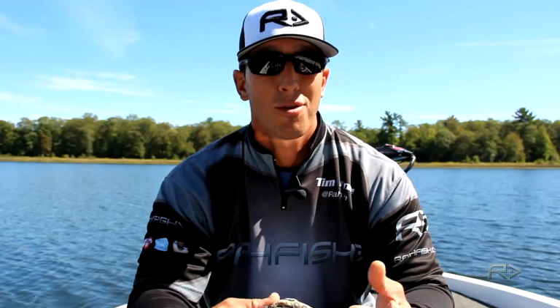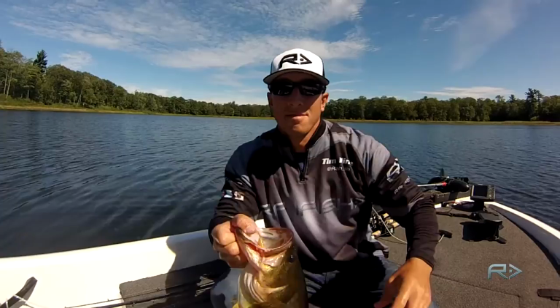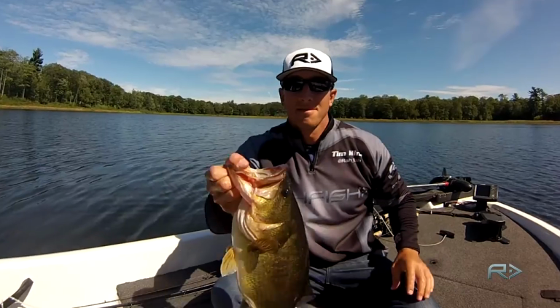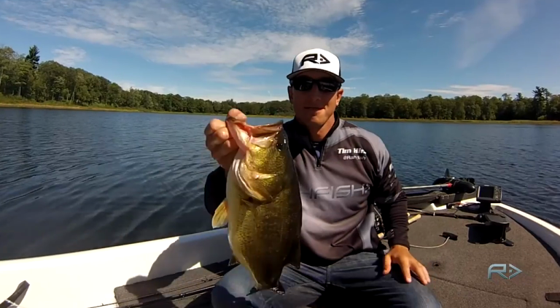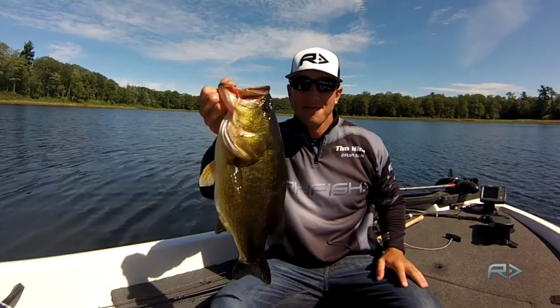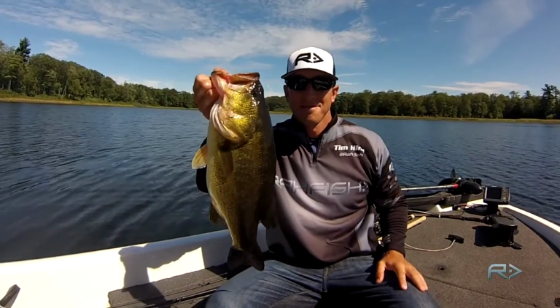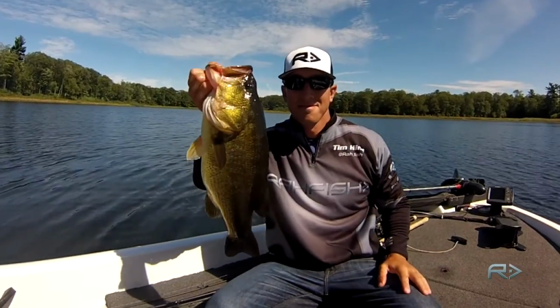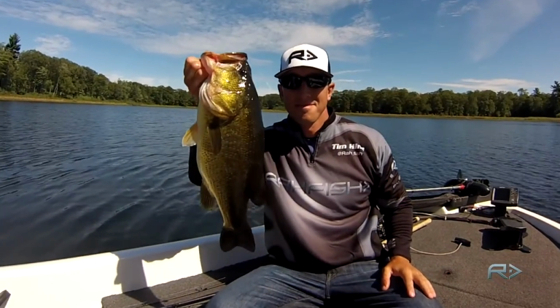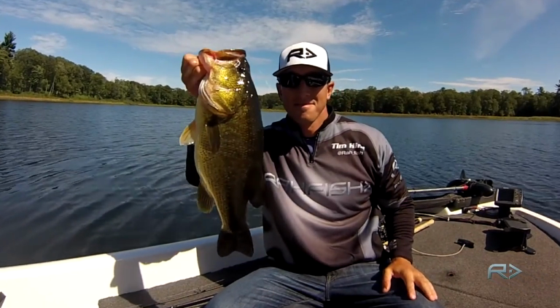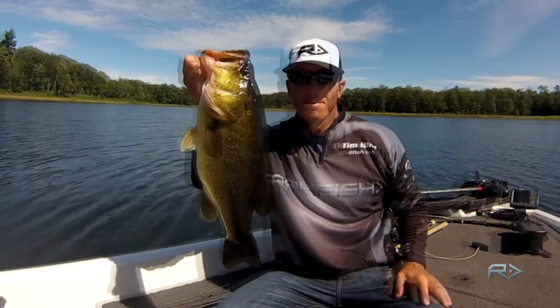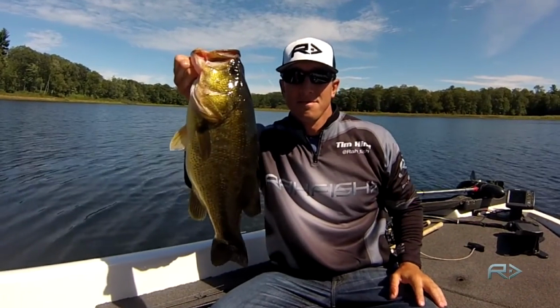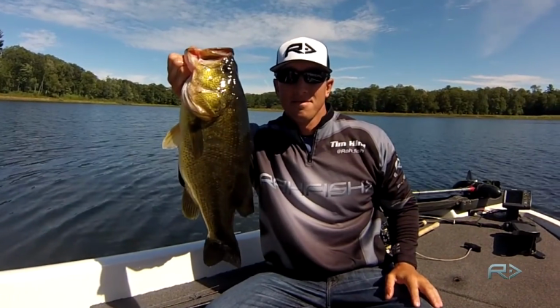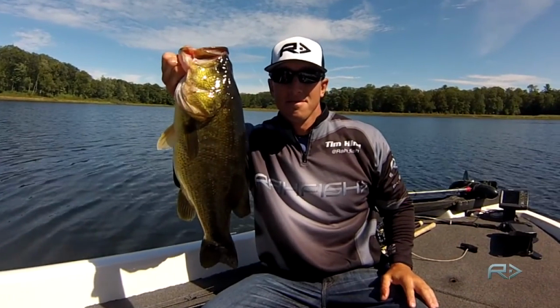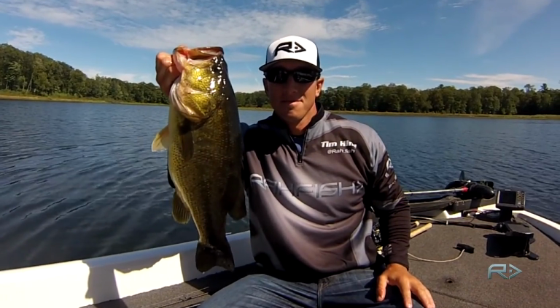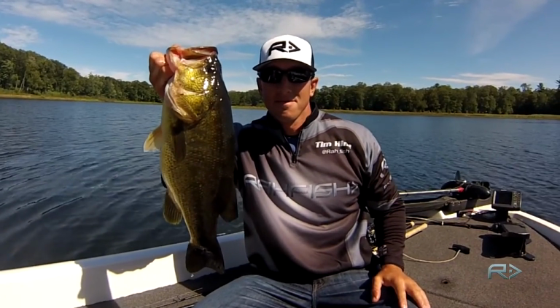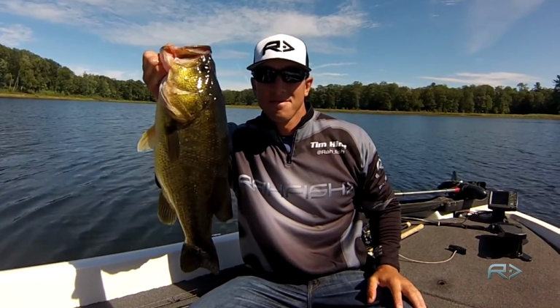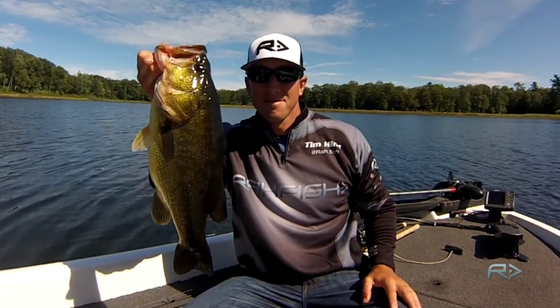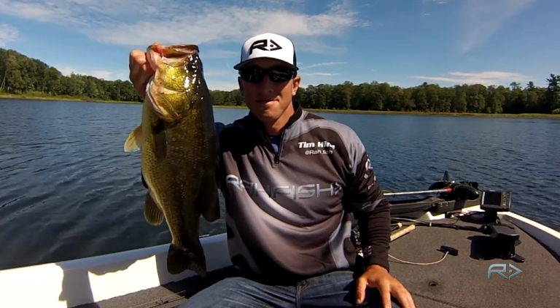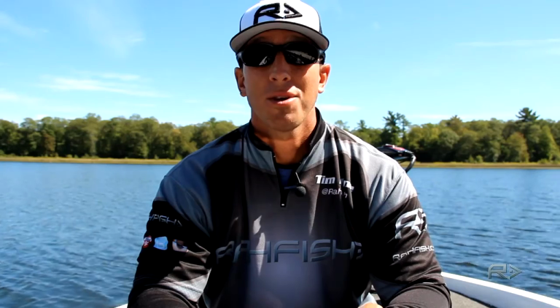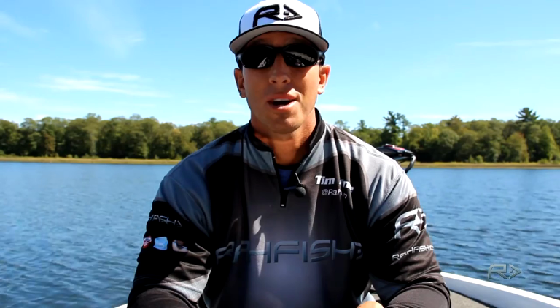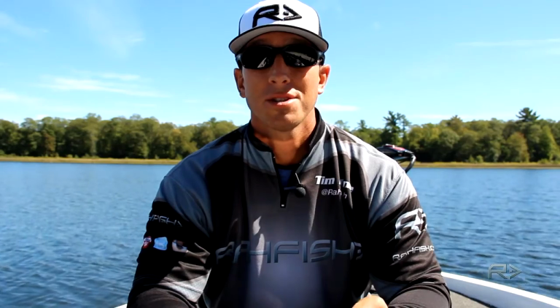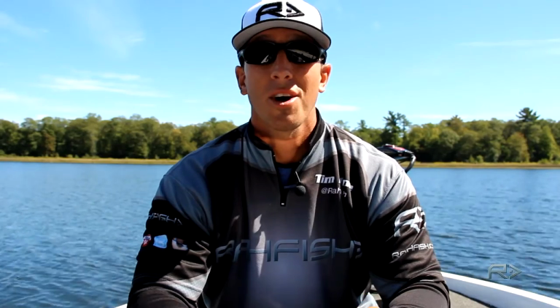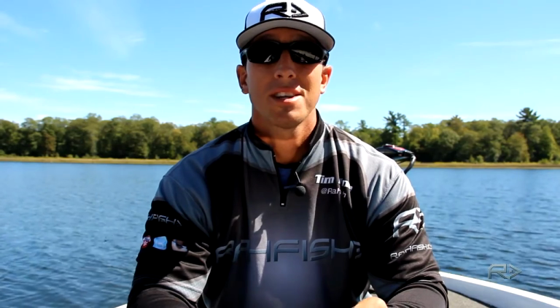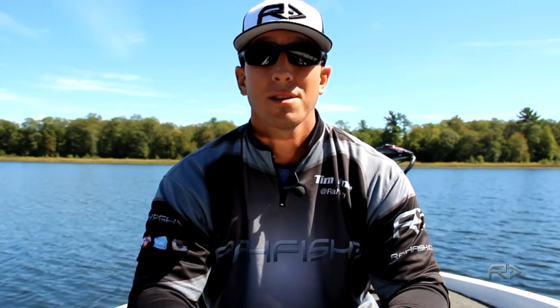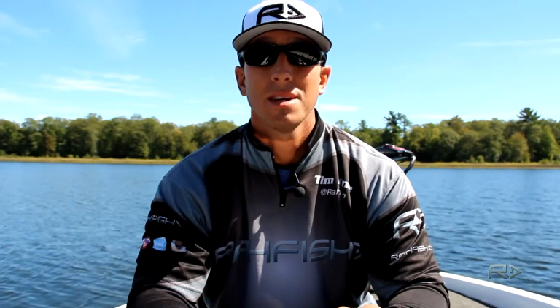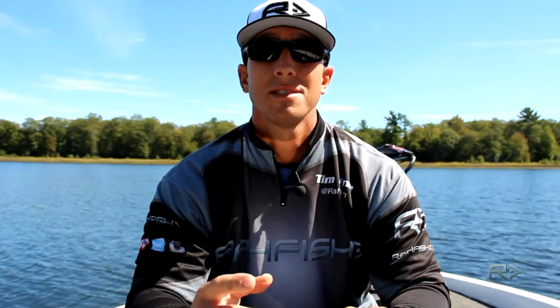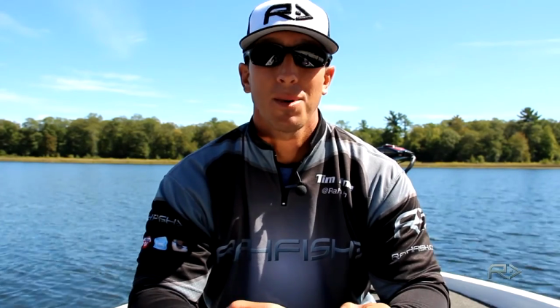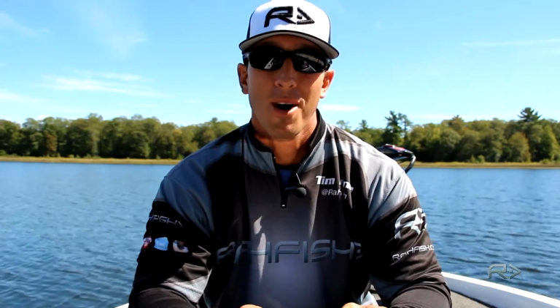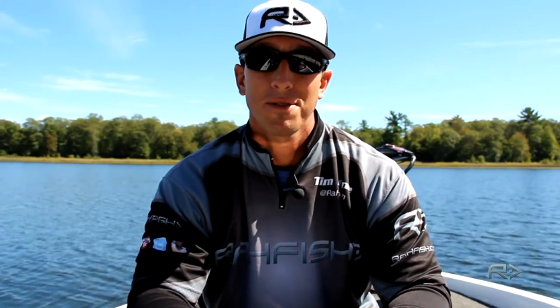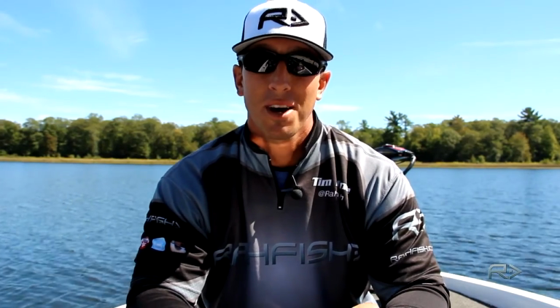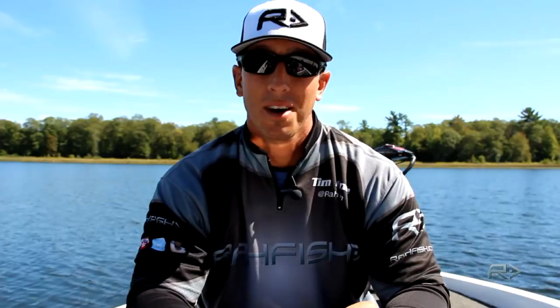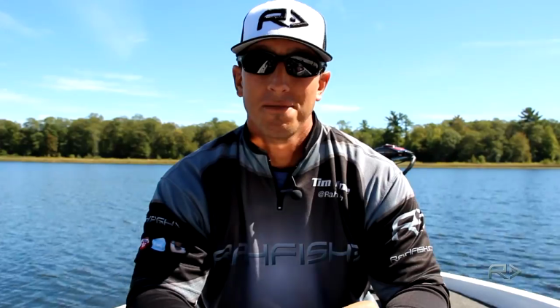Frog fishing is a lot of fun, and I hope these tips help. If you have any questions, contact me at rawfish.com.